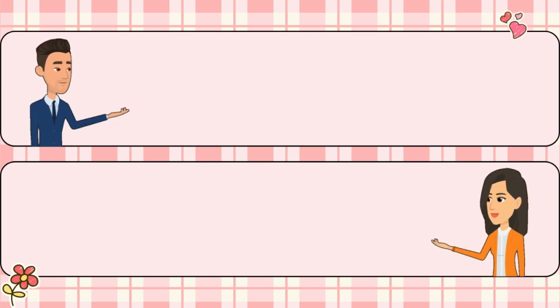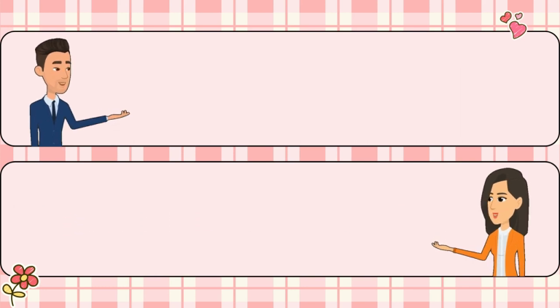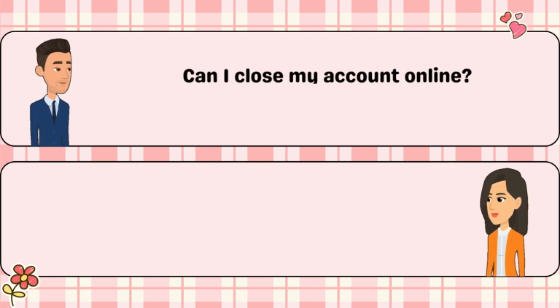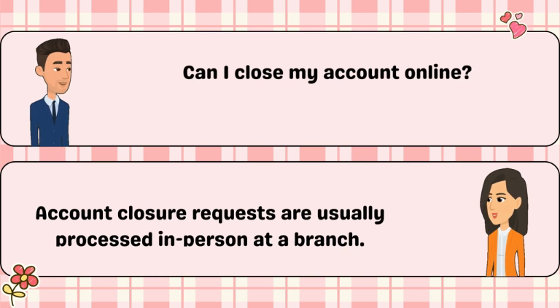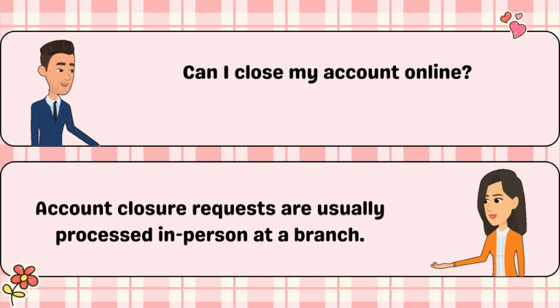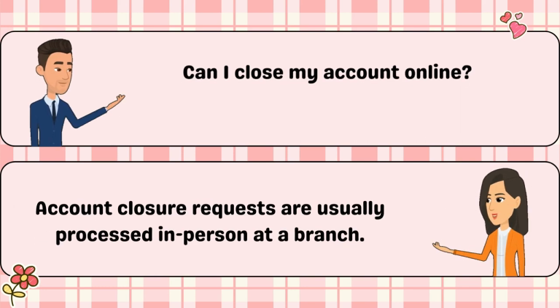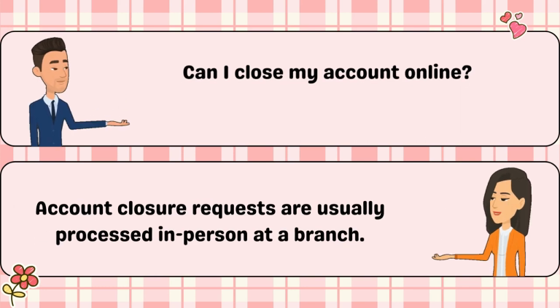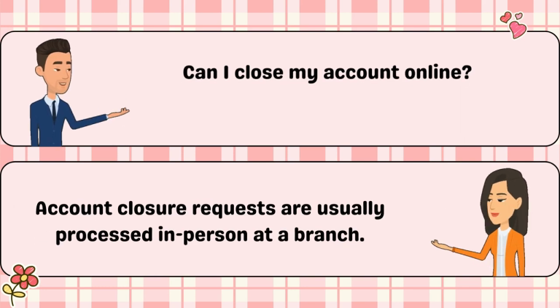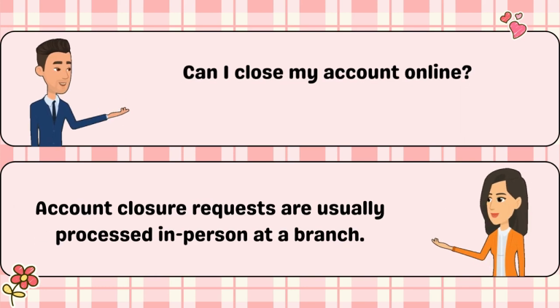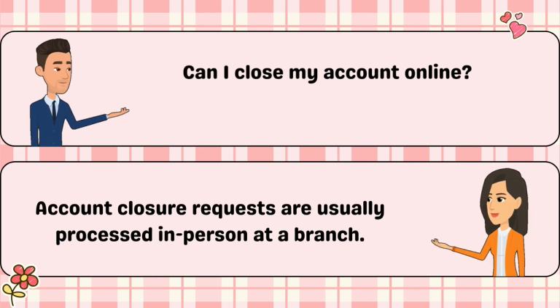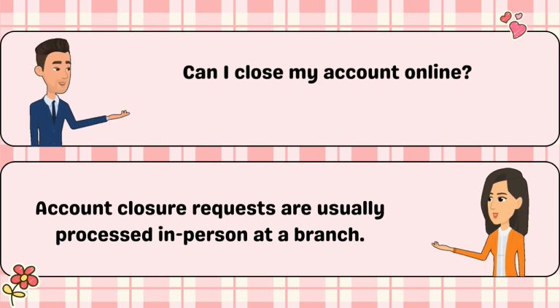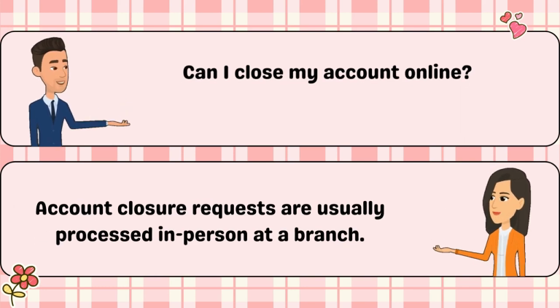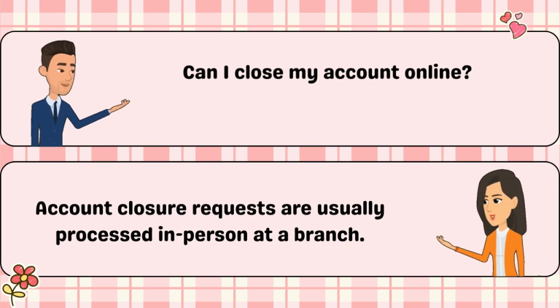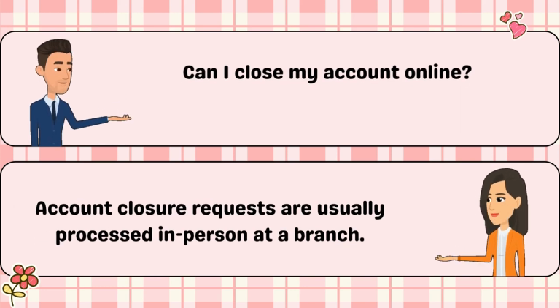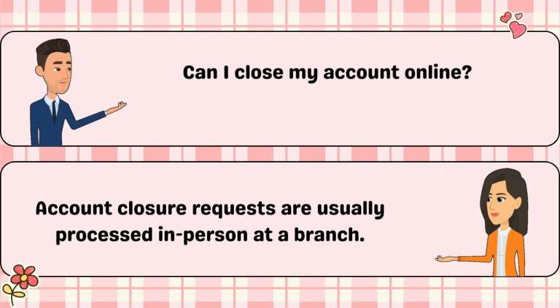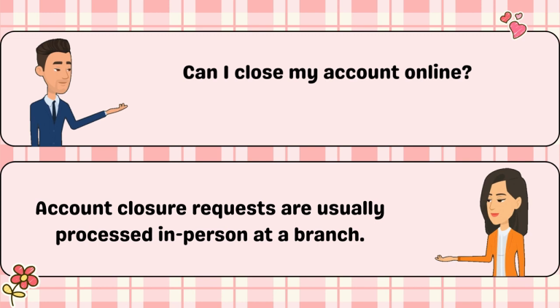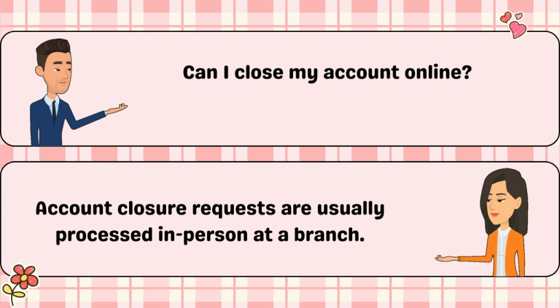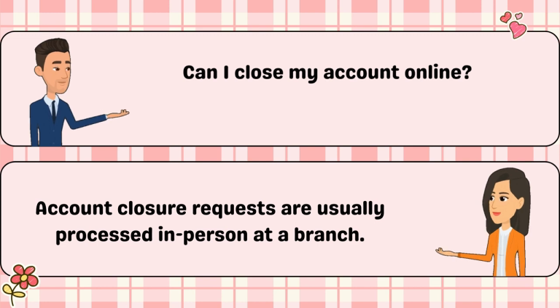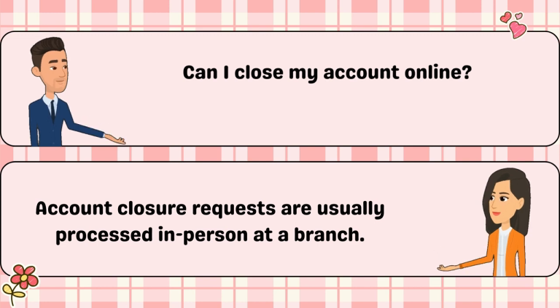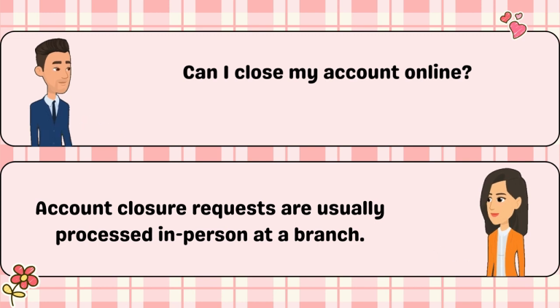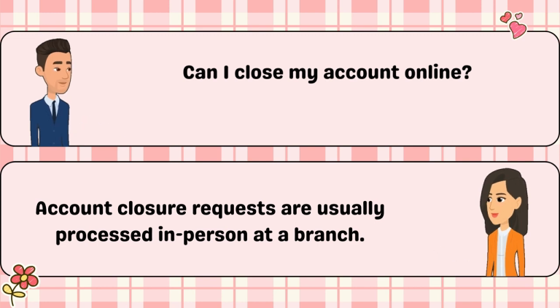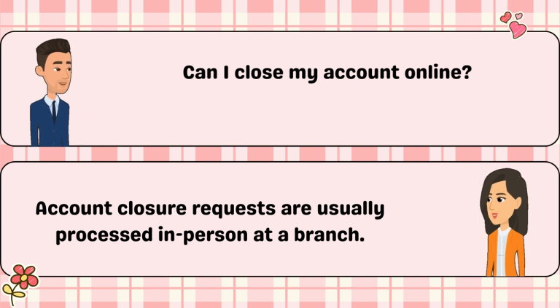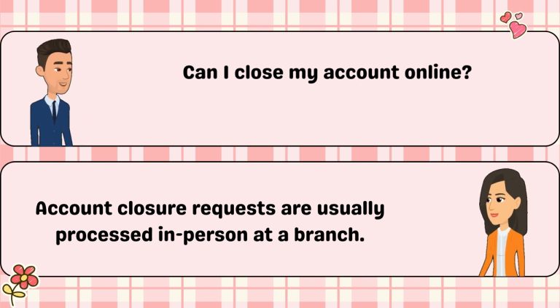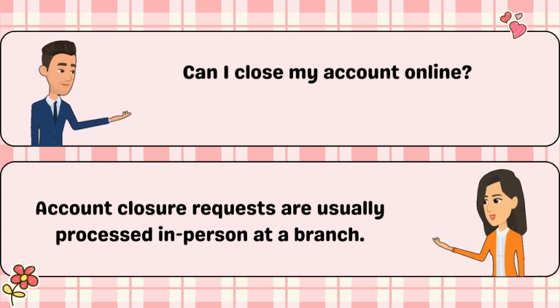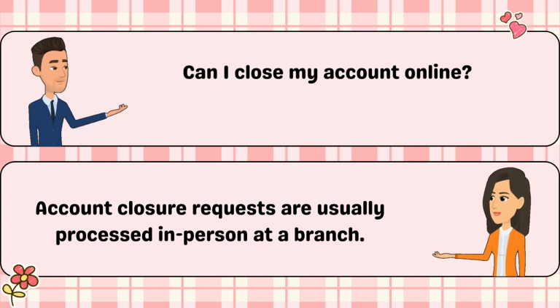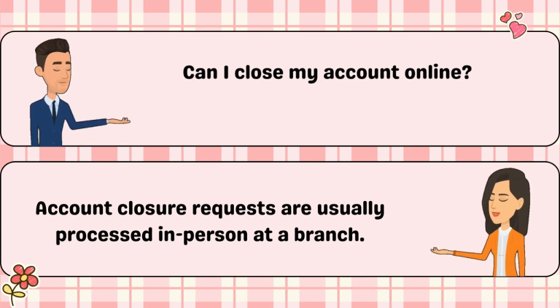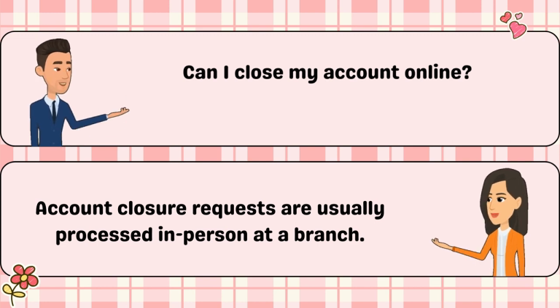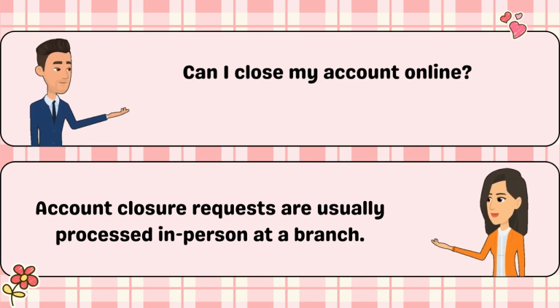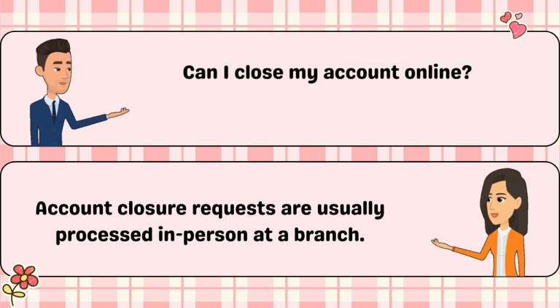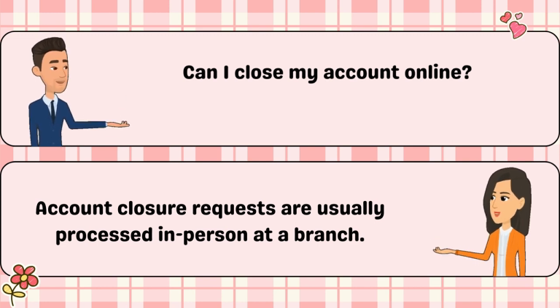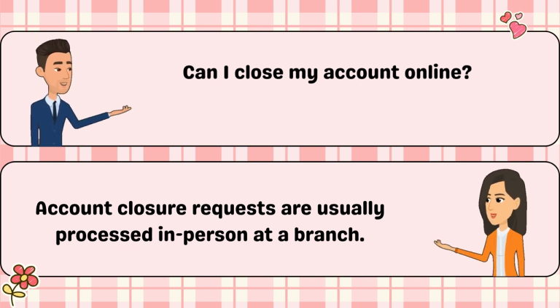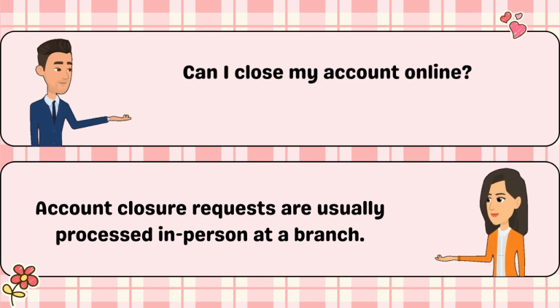Can I close my account online? Account closure requests are usually processed in person at a branch.